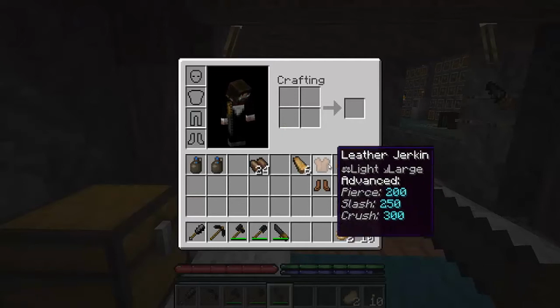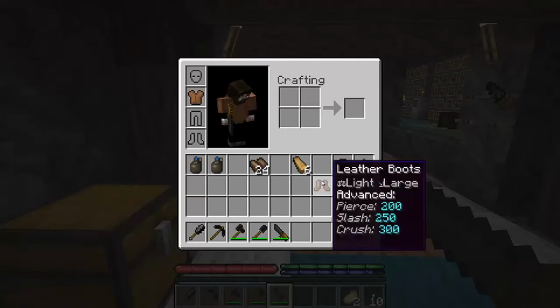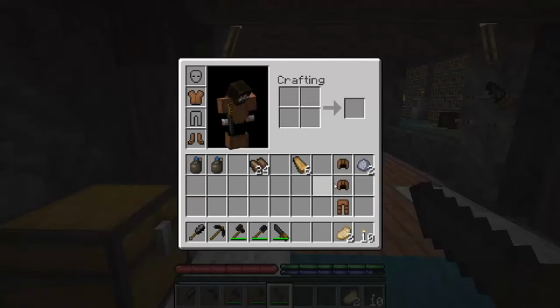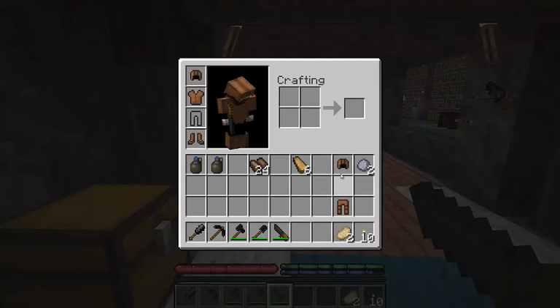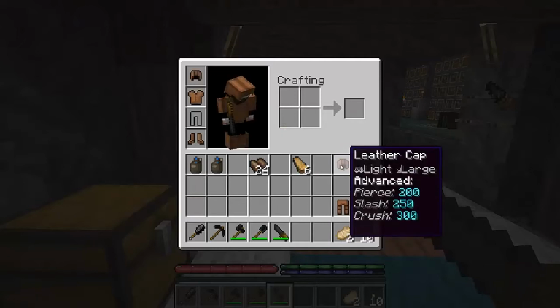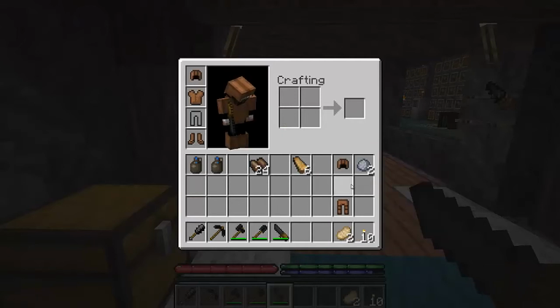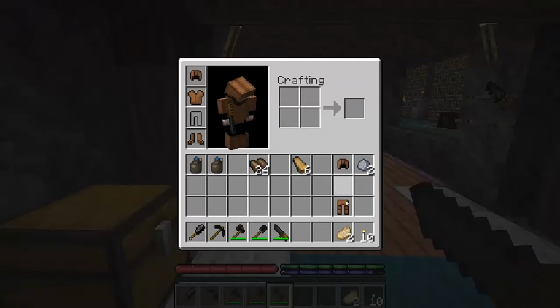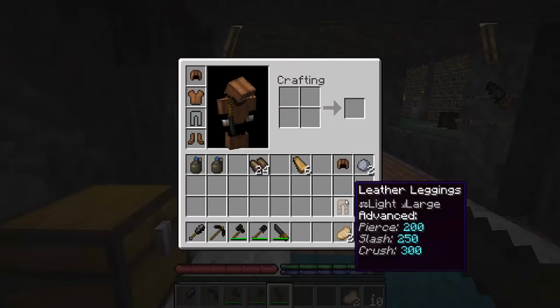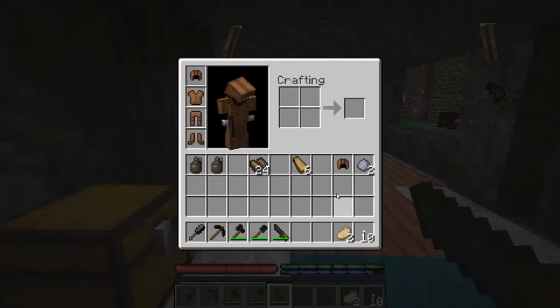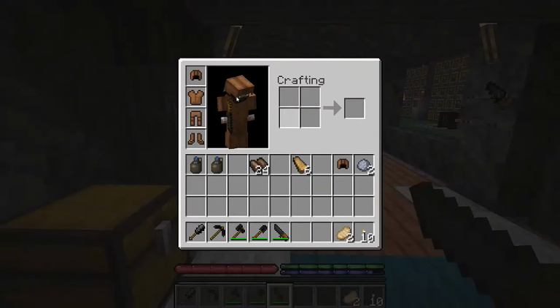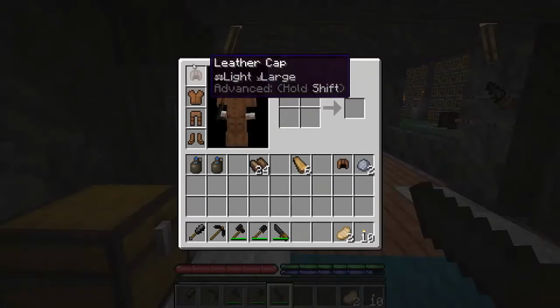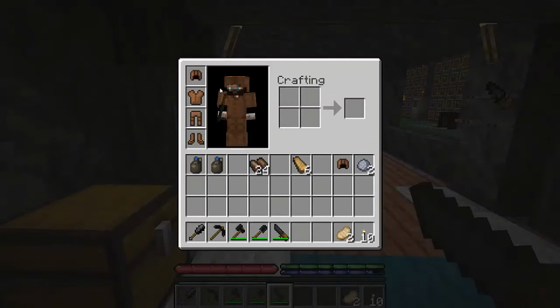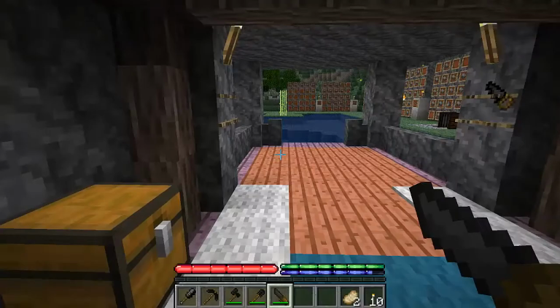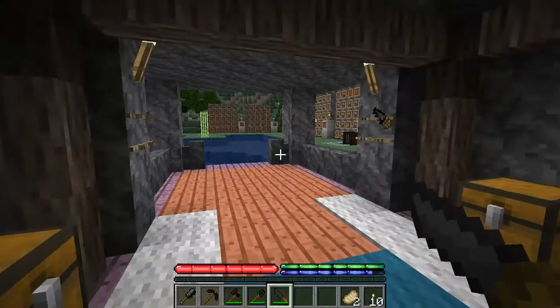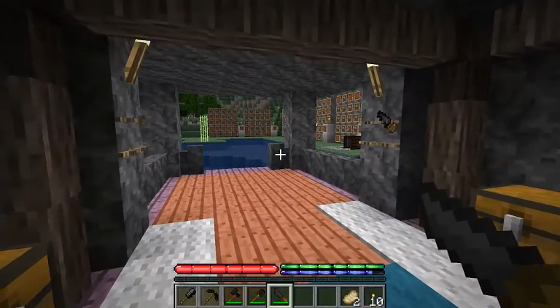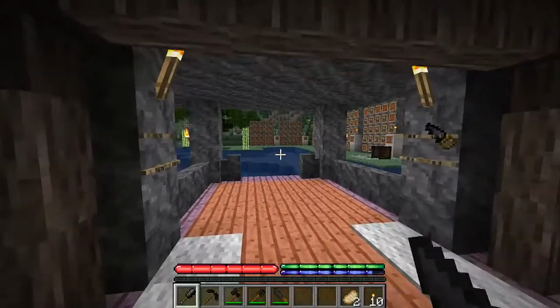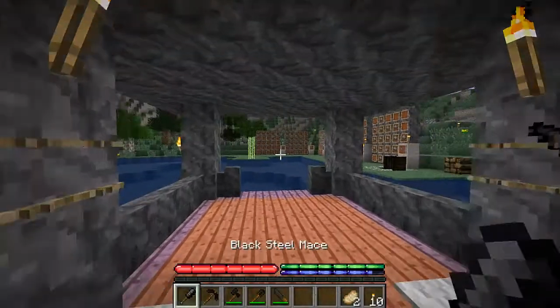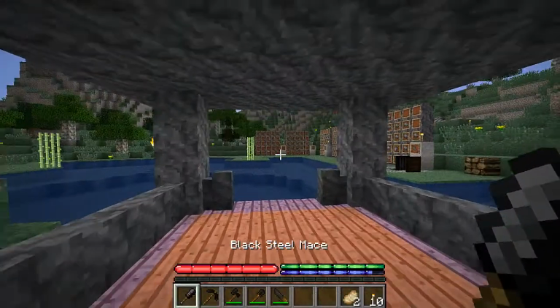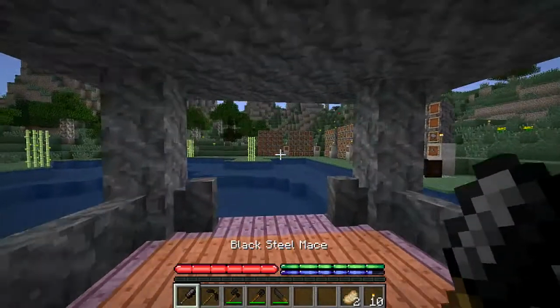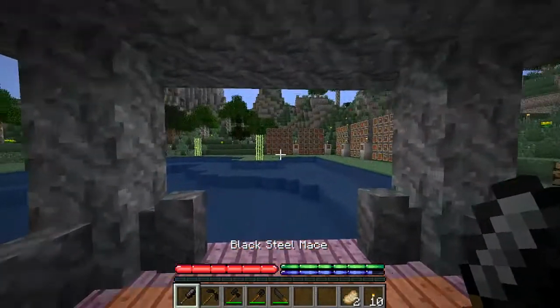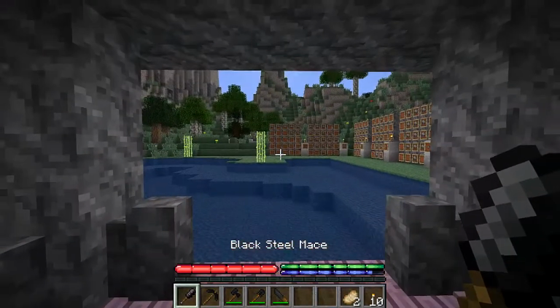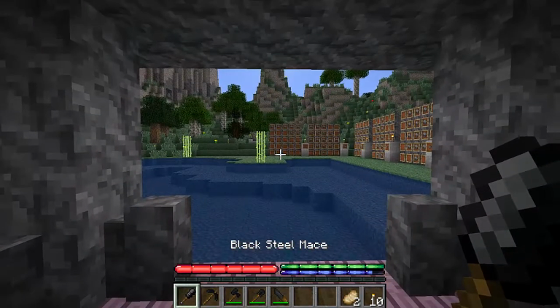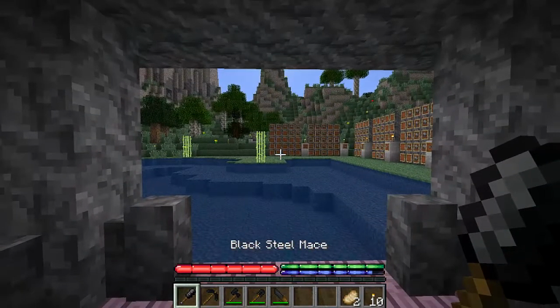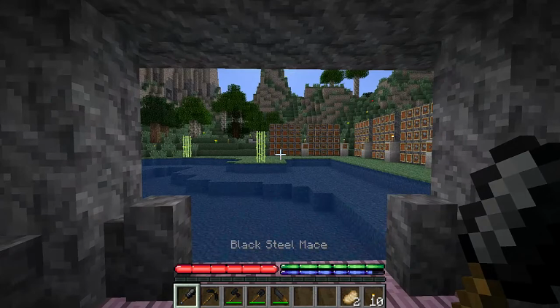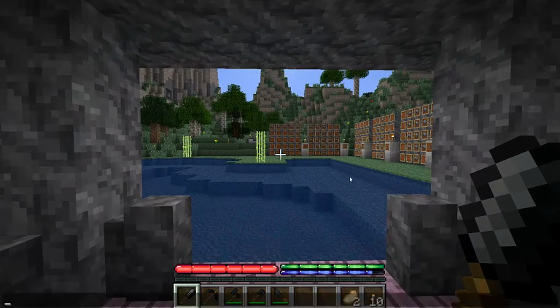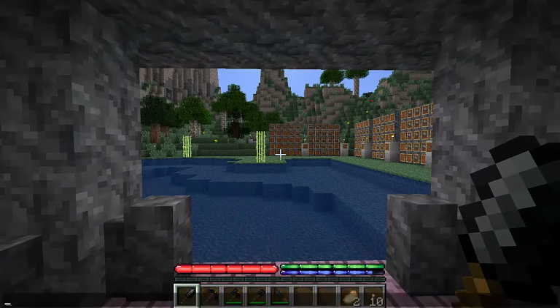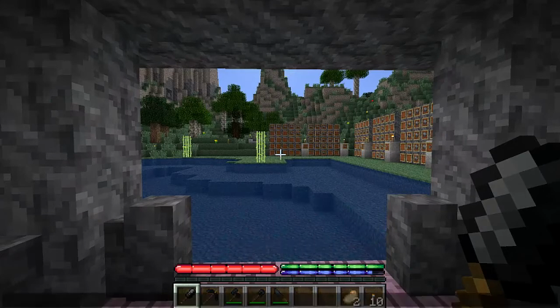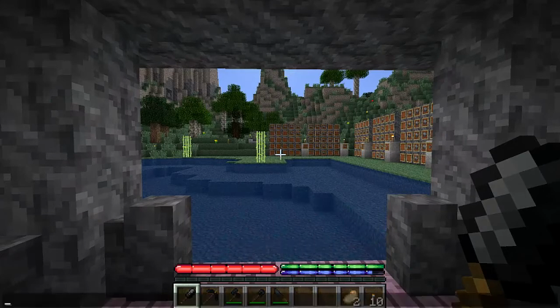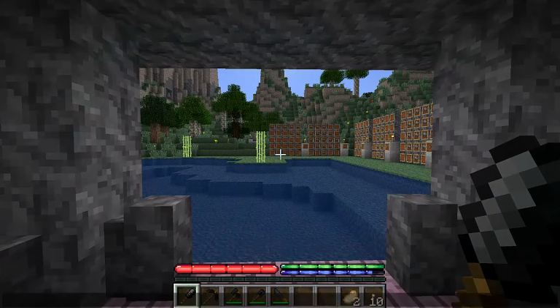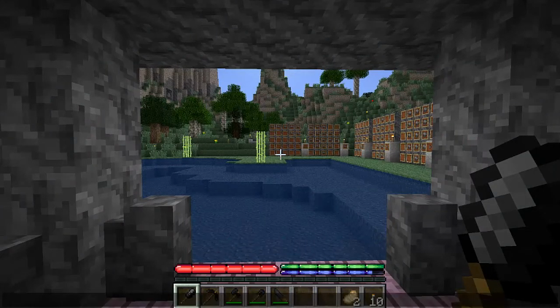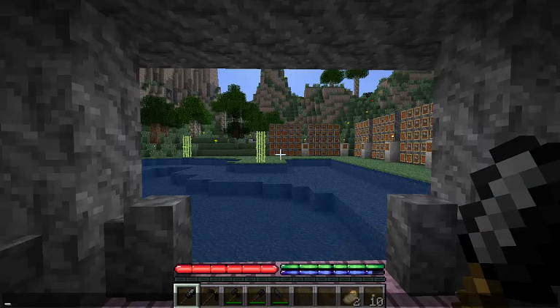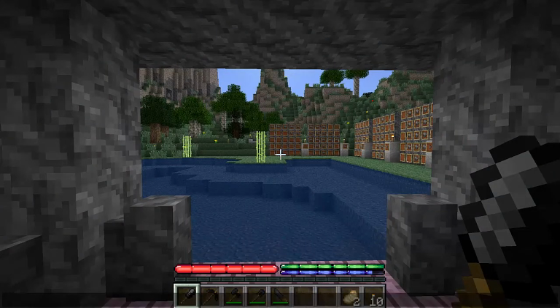We can toss that armor on and we are no longer naked. That's pretty fantastic.